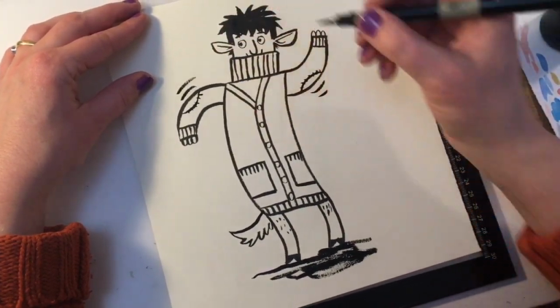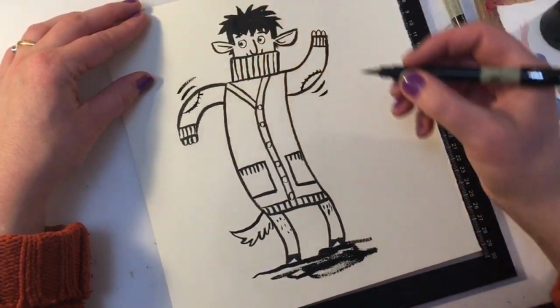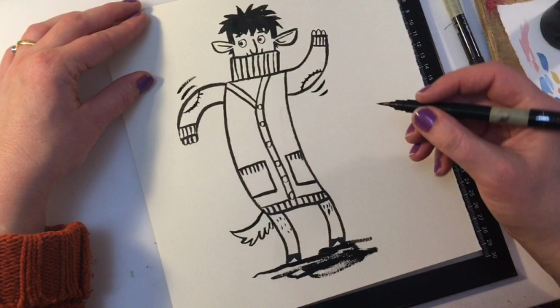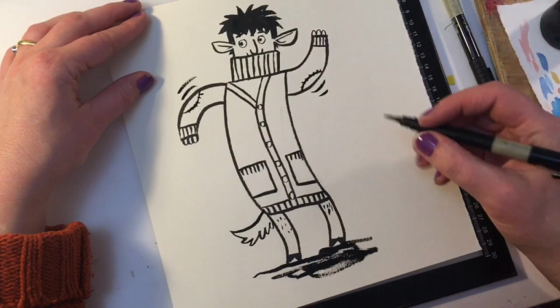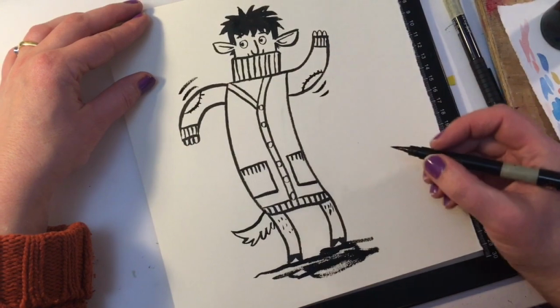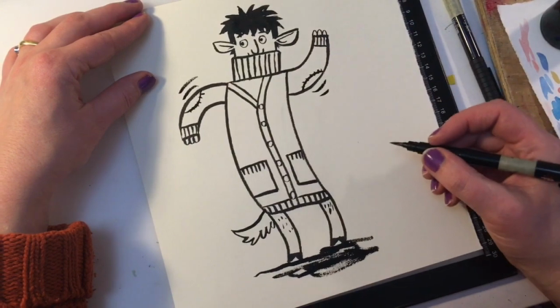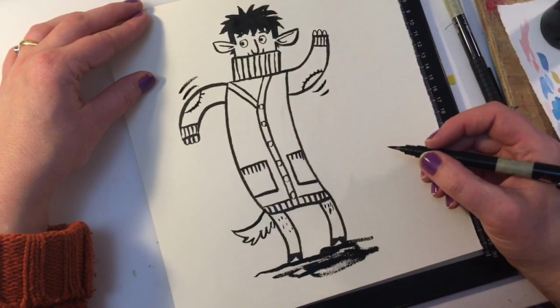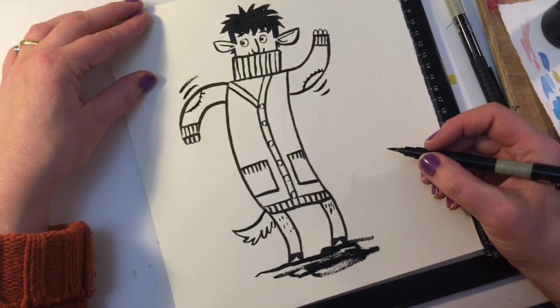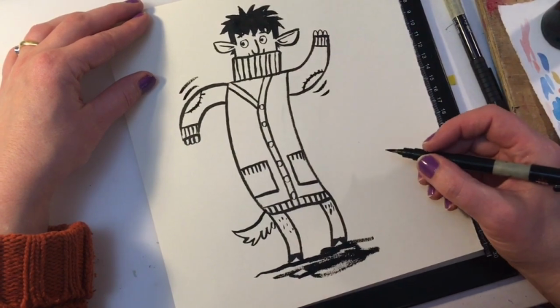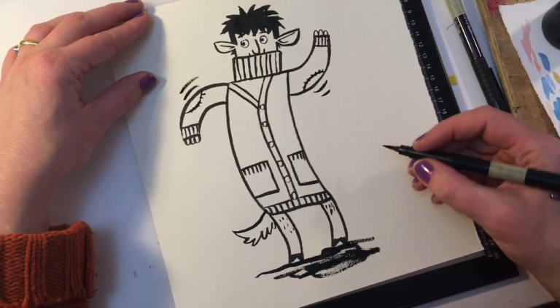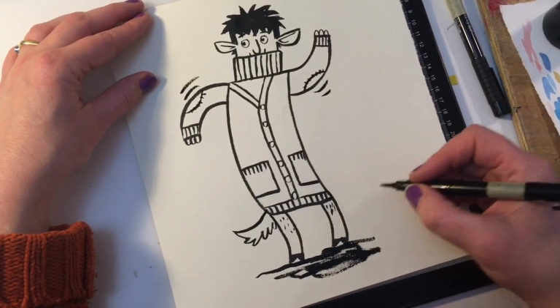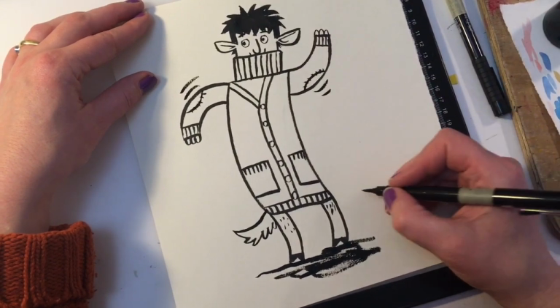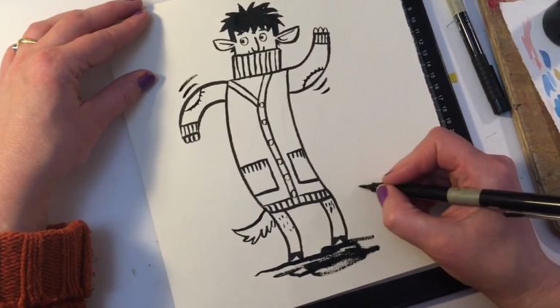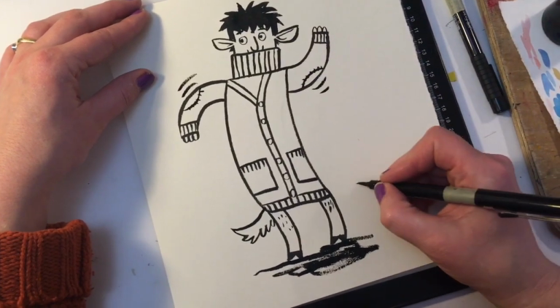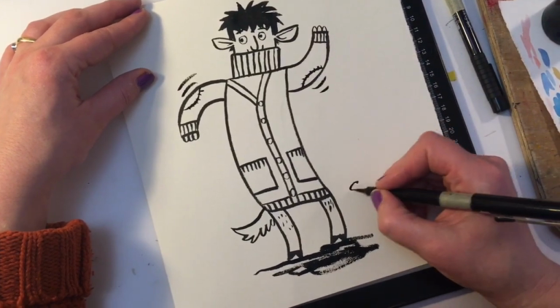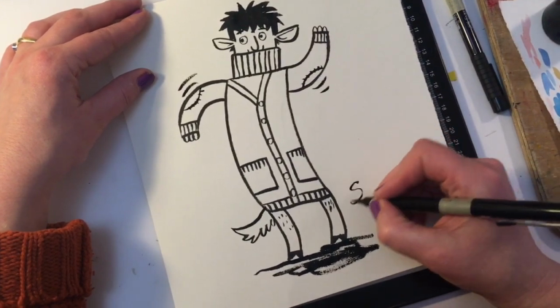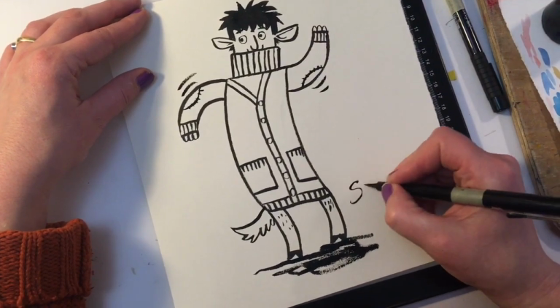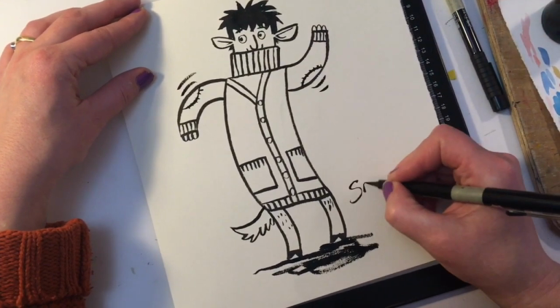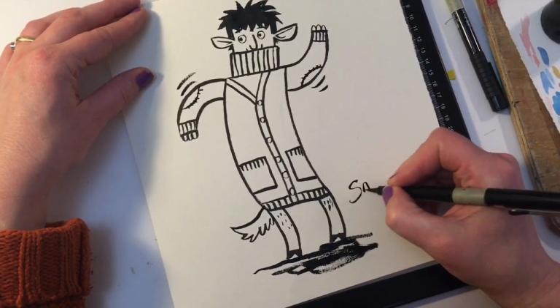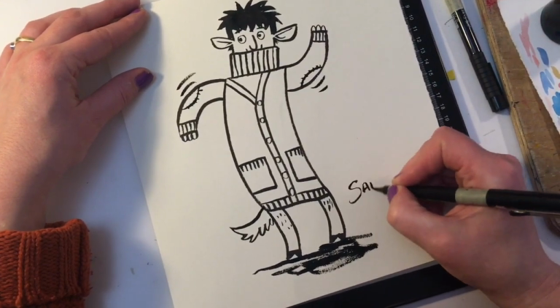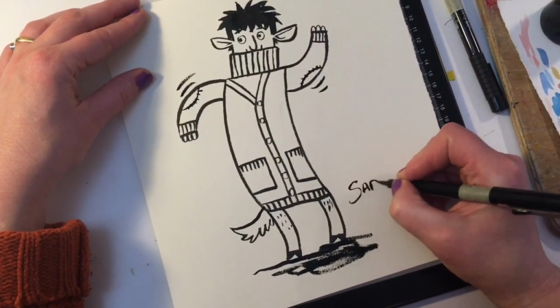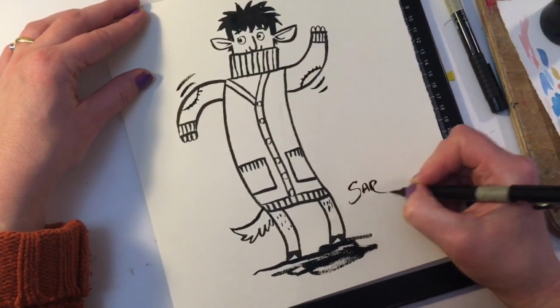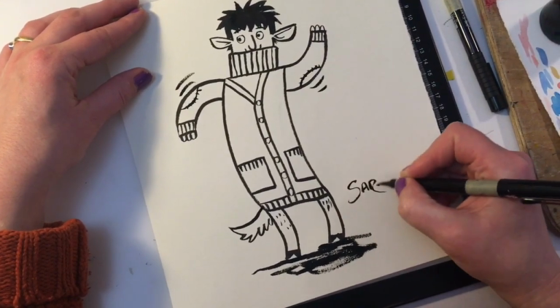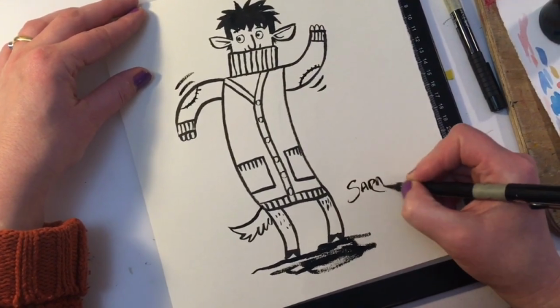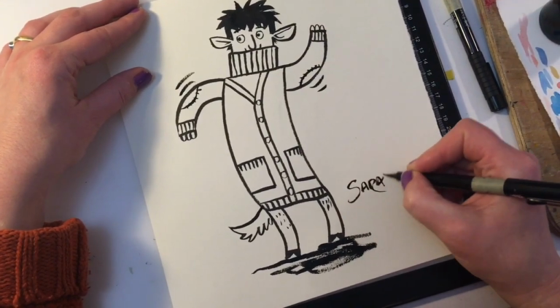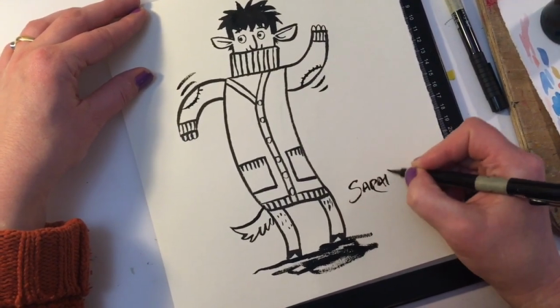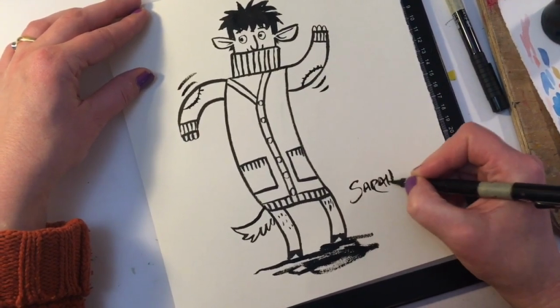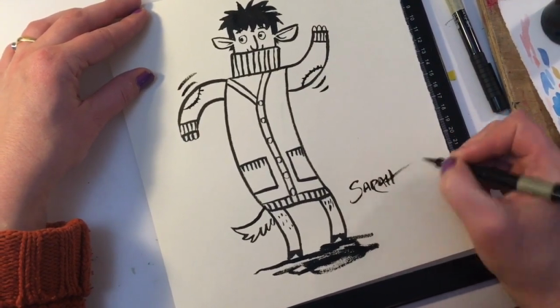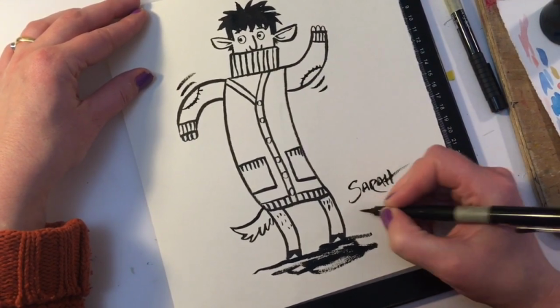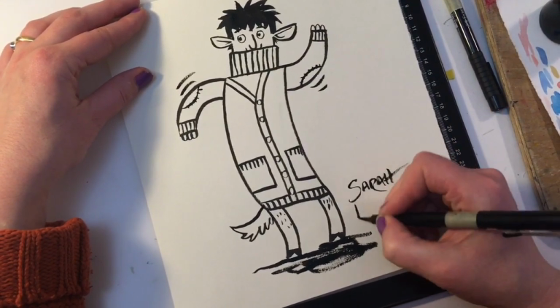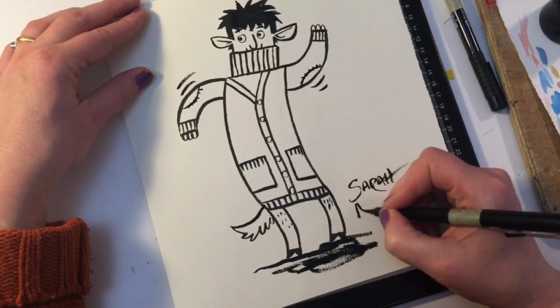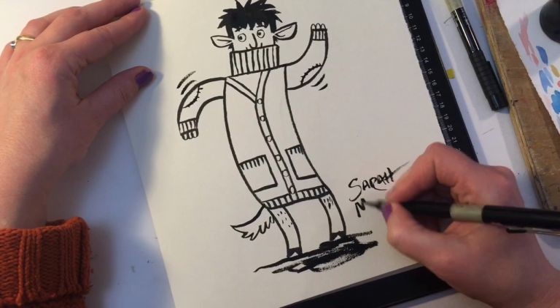And the last thing you want to do is sign your name. So I'm going to sign: Sarah McIntyre.